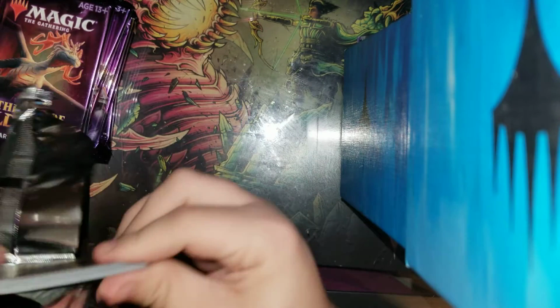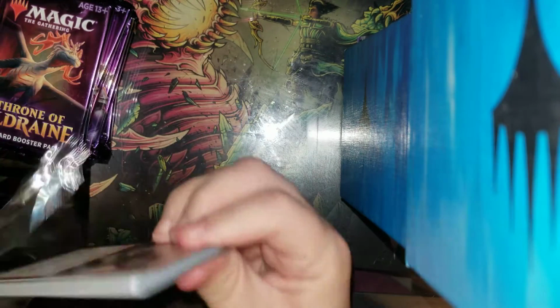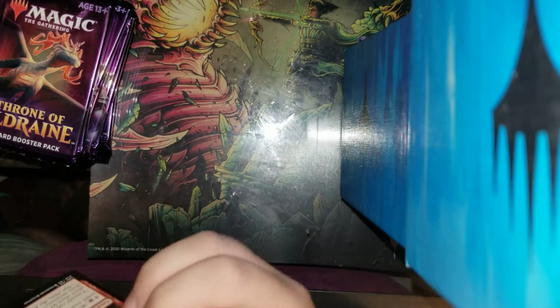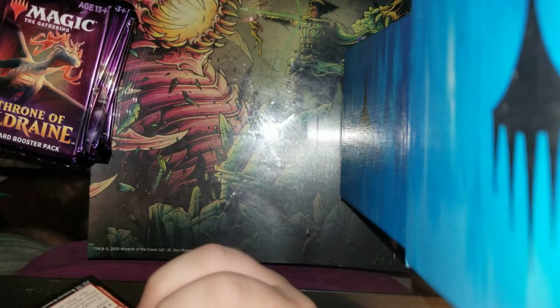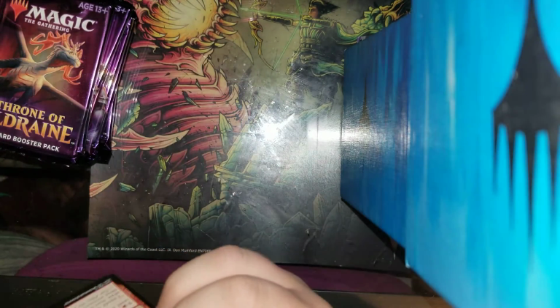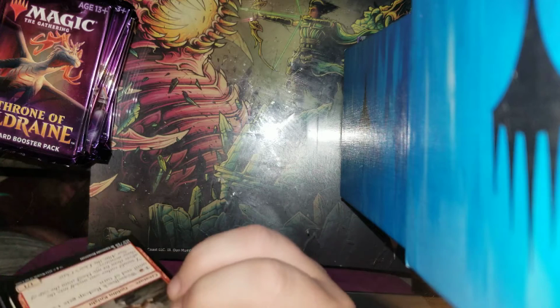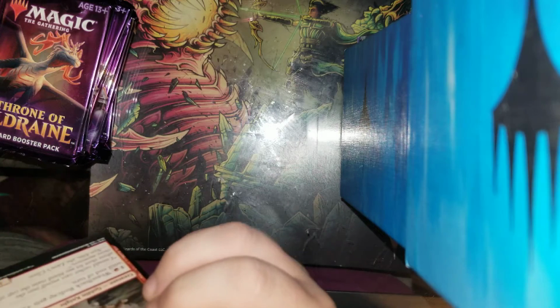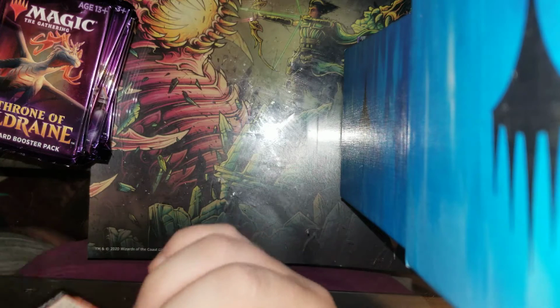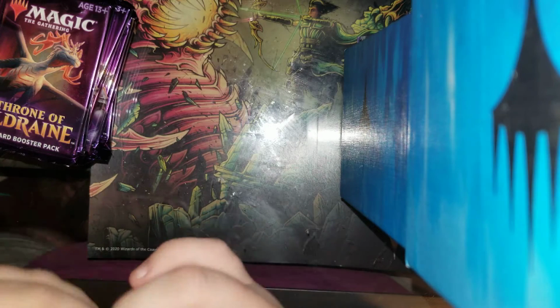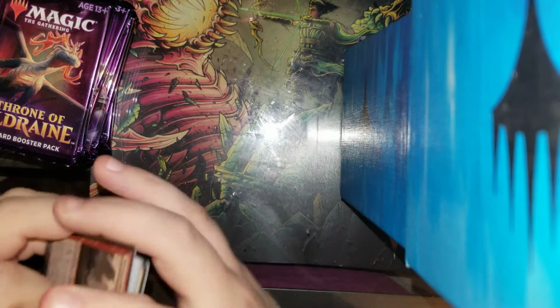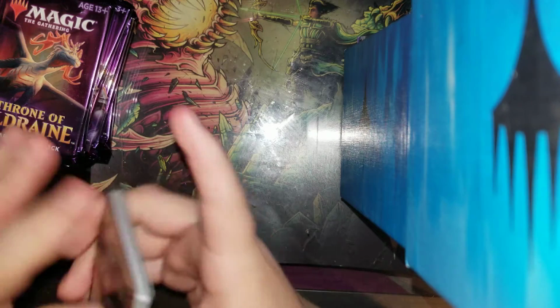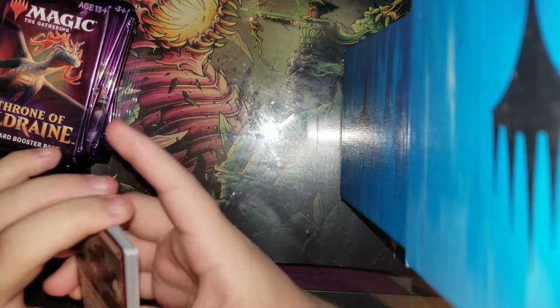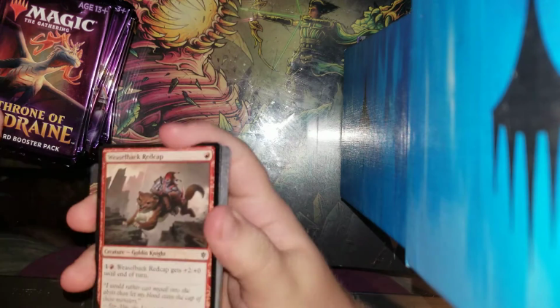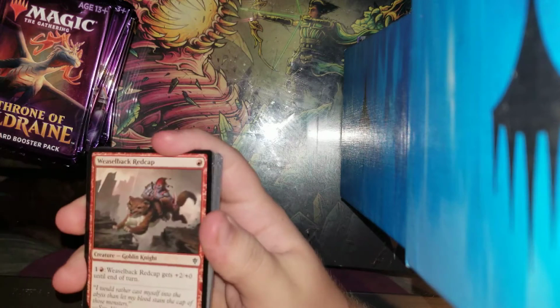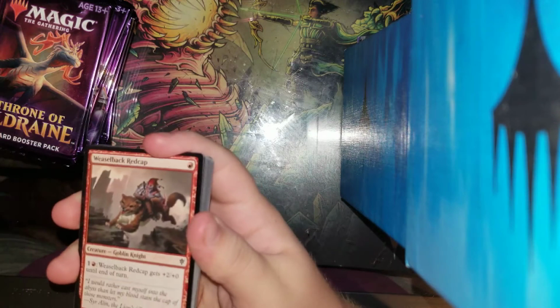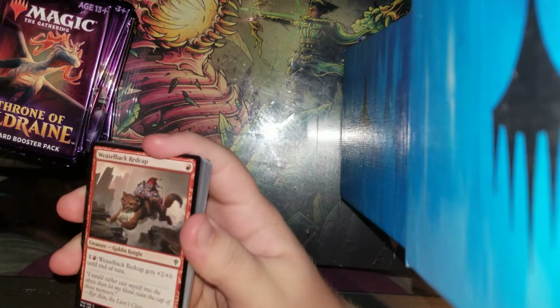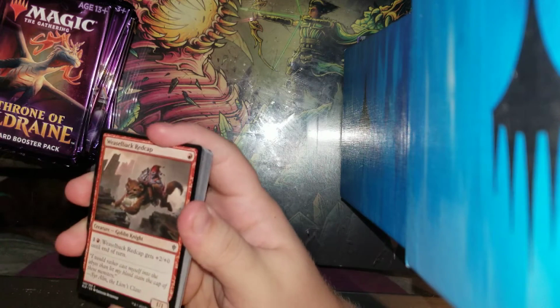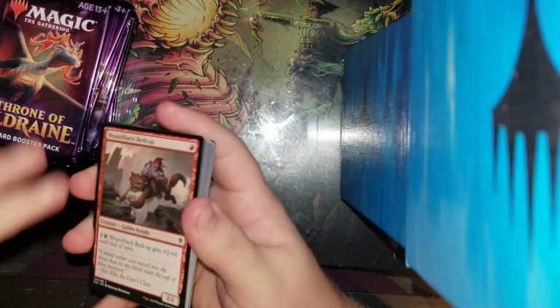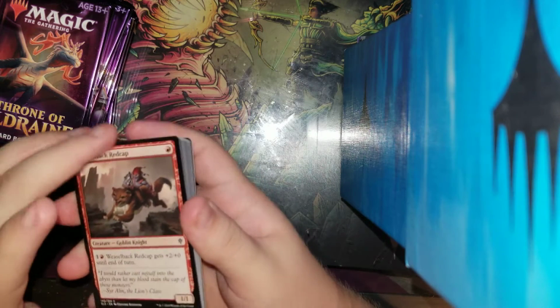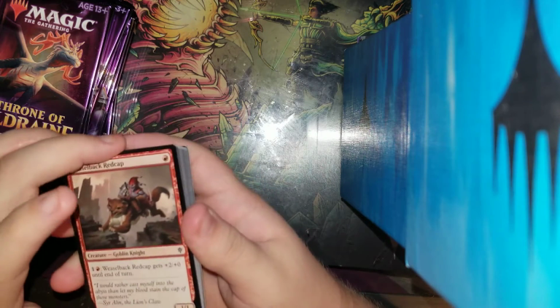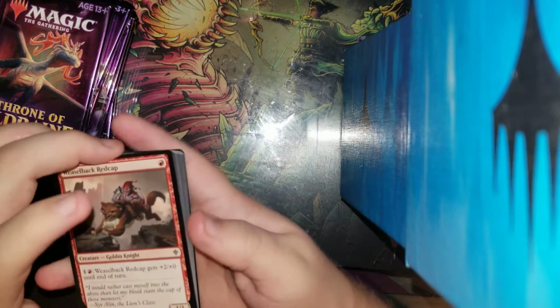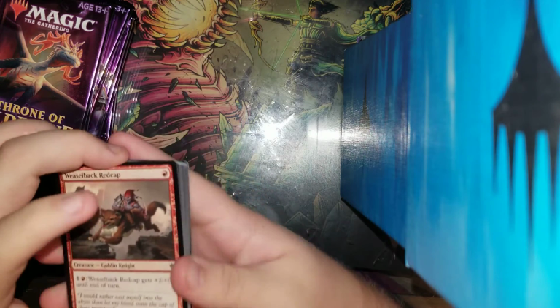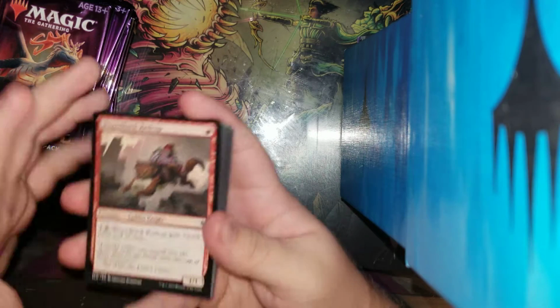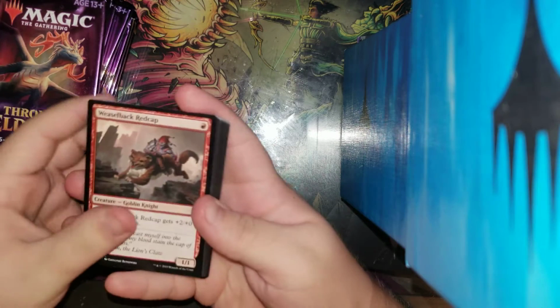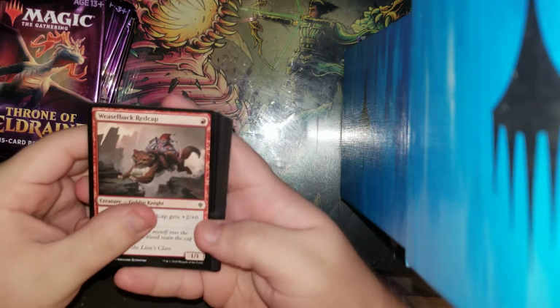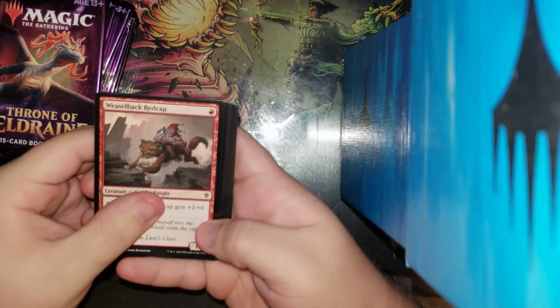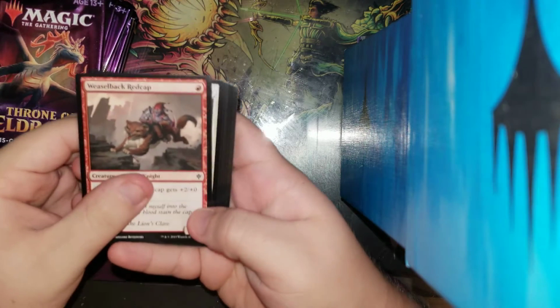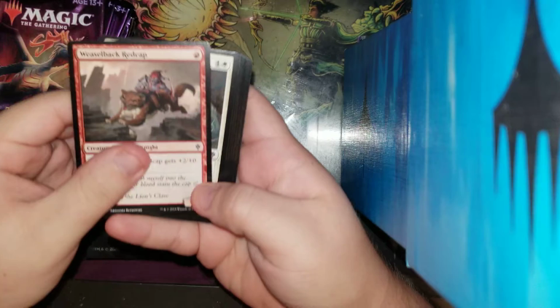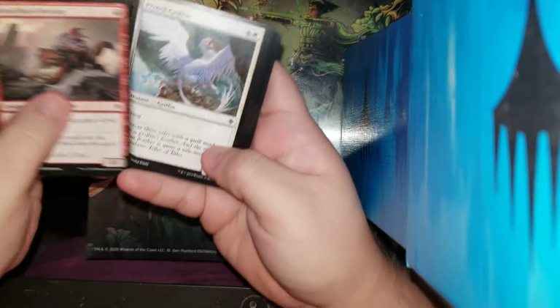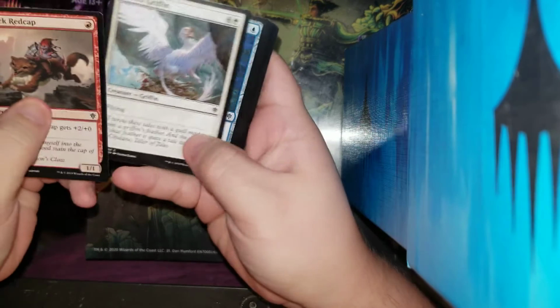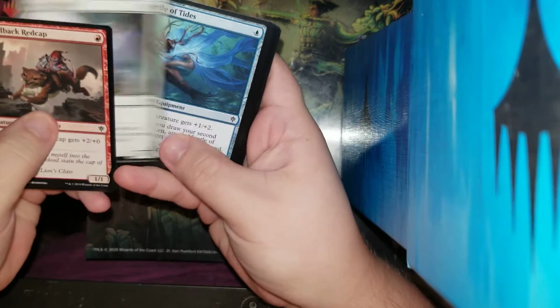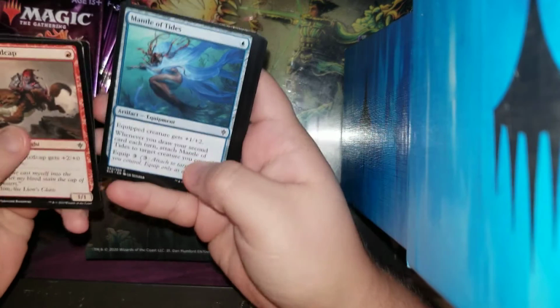What we're looking for is Questing Beast, Oko, Brazen Borrower, and the Showcase variants. Let's do it.